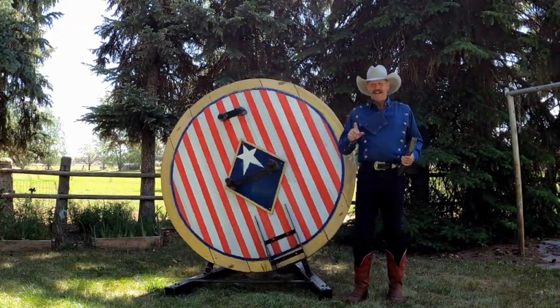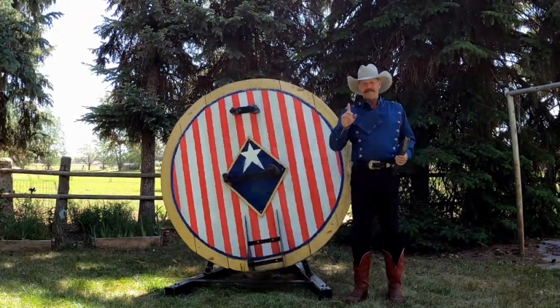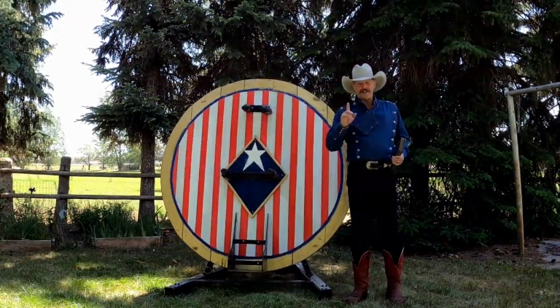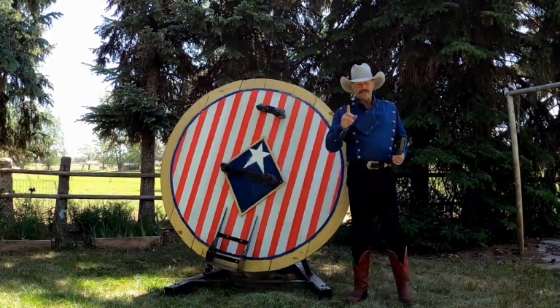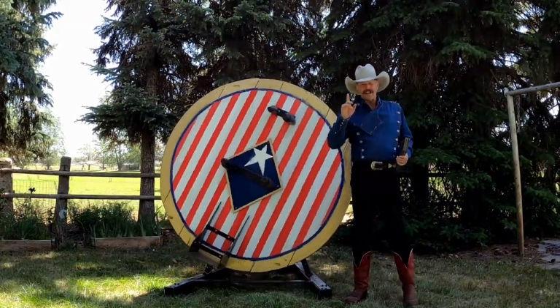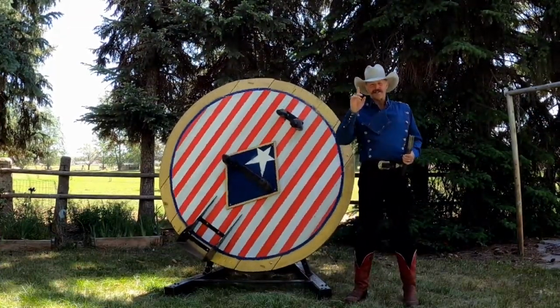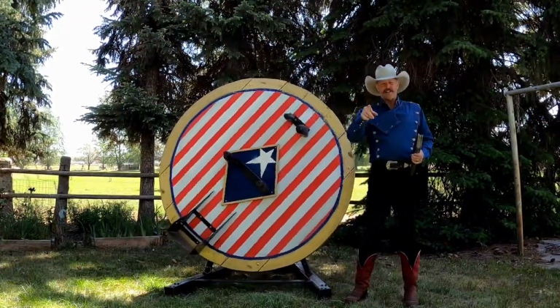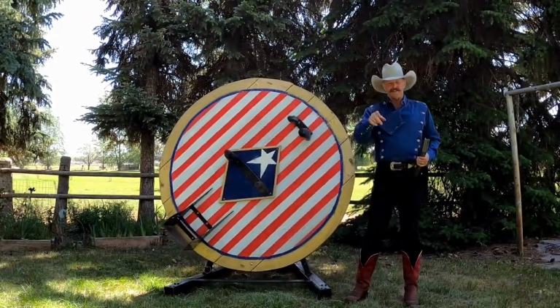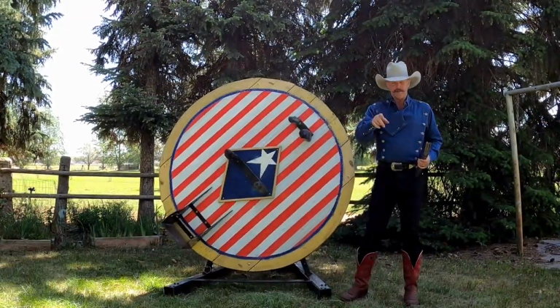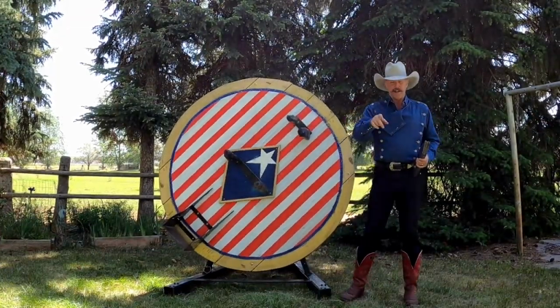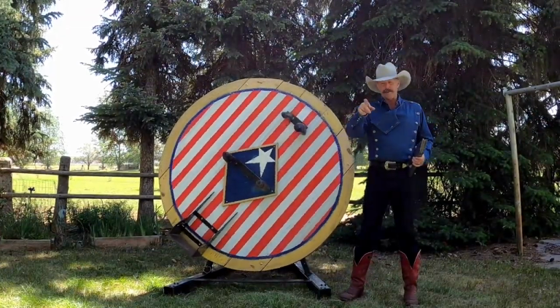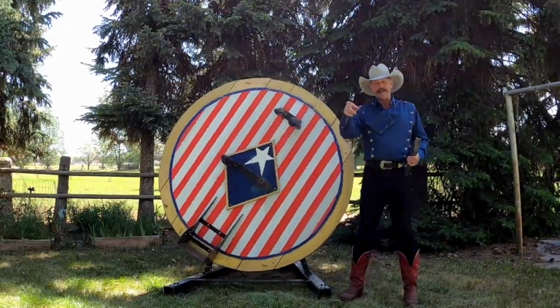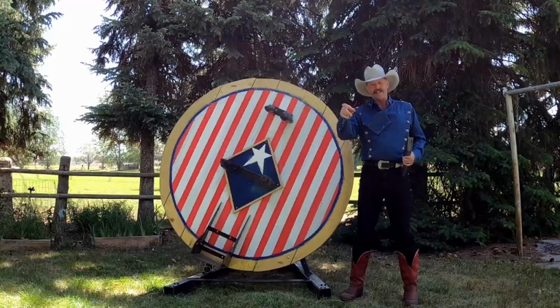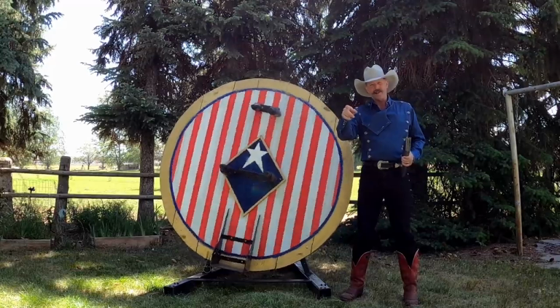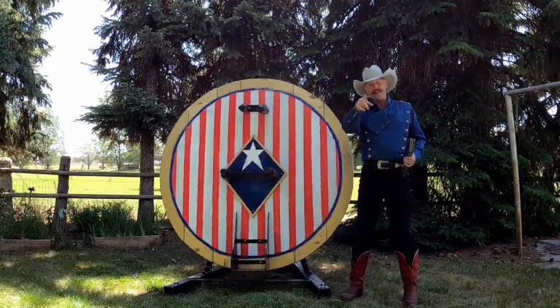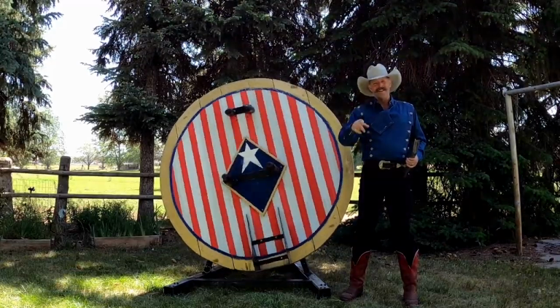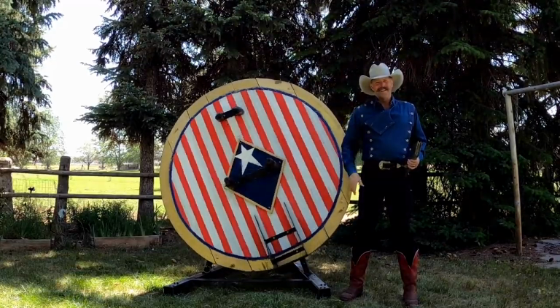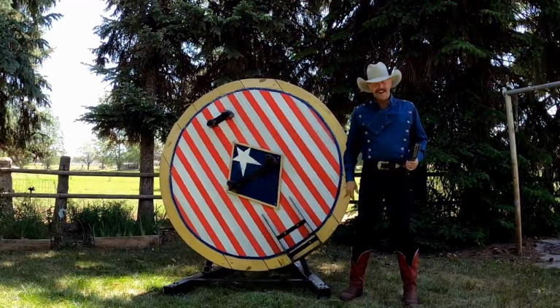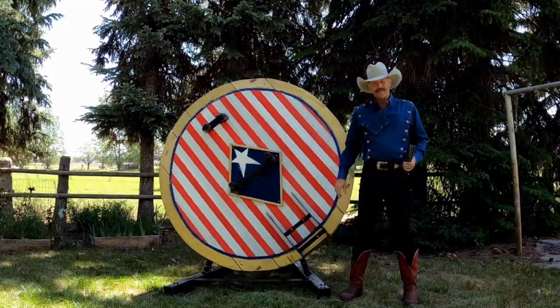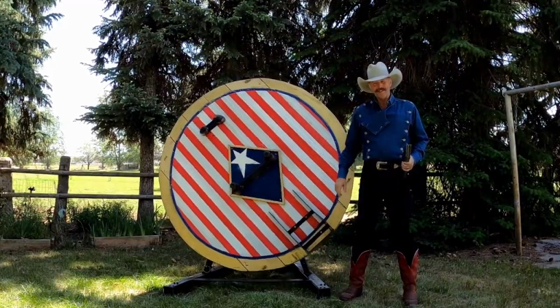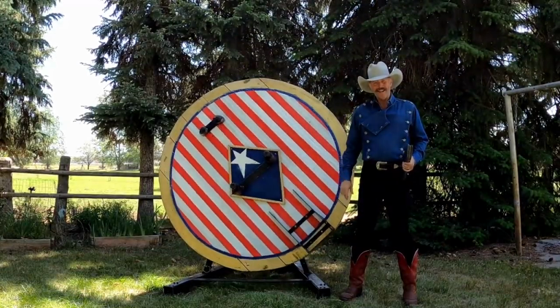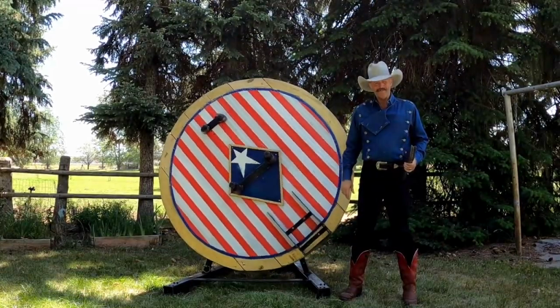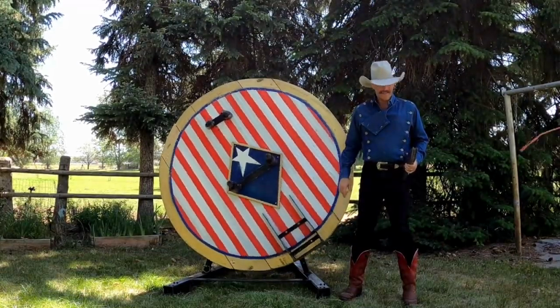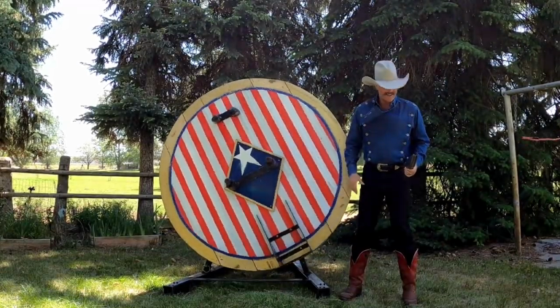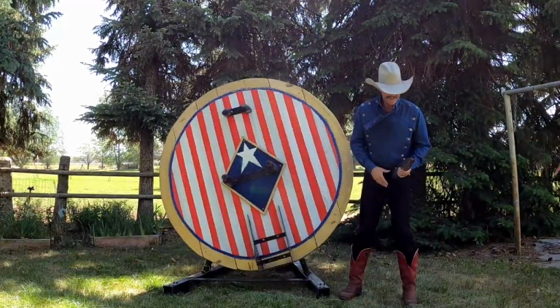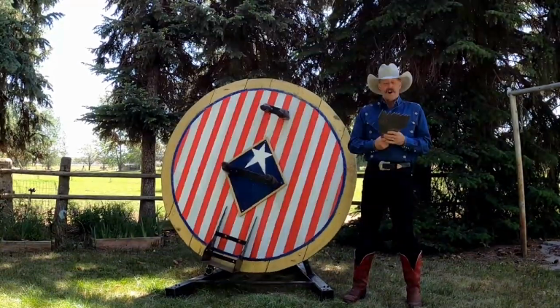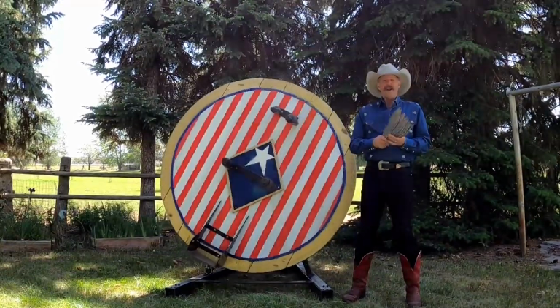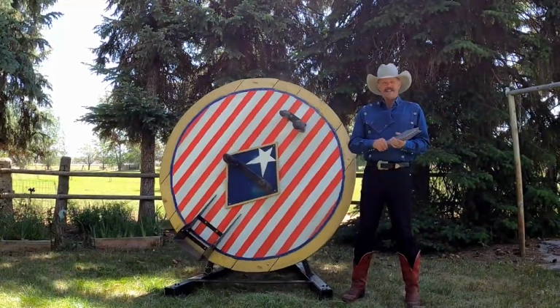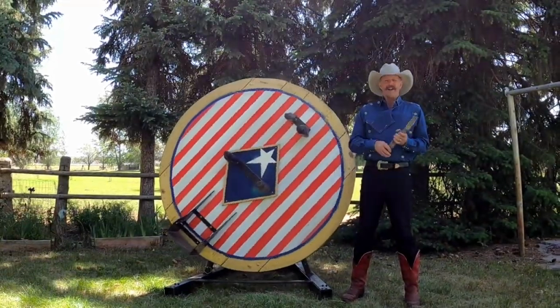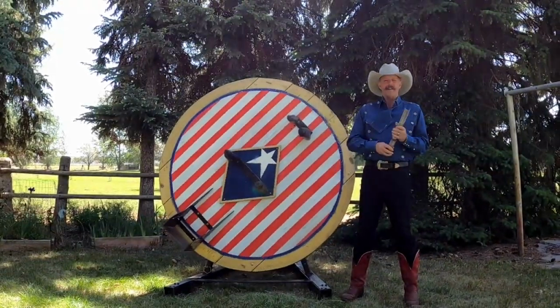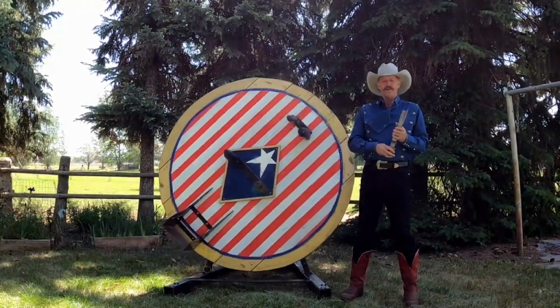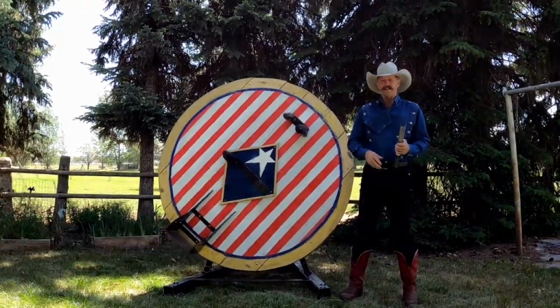But first, if you take a second to subscribe and ring that little bell there, I'd appreciate it. All right, let's talk about the wheel.